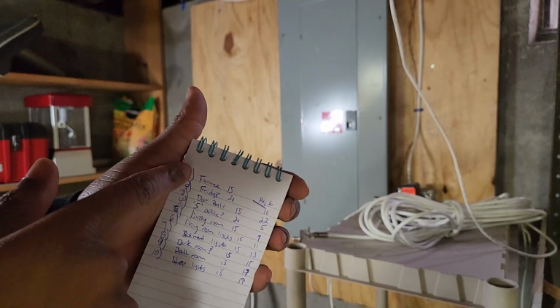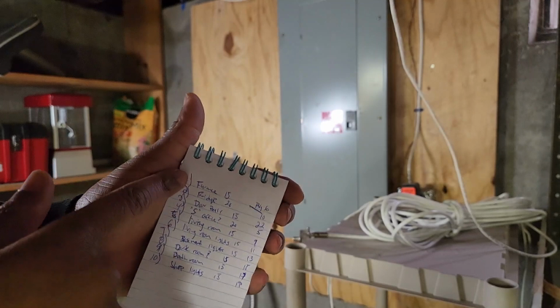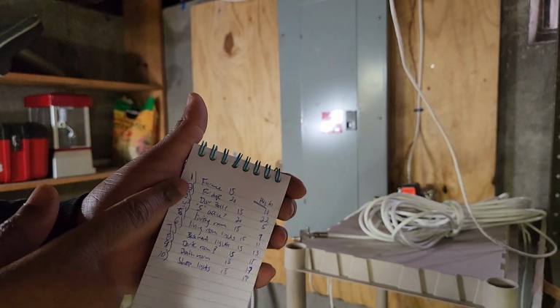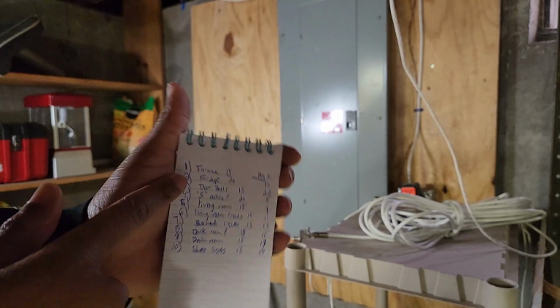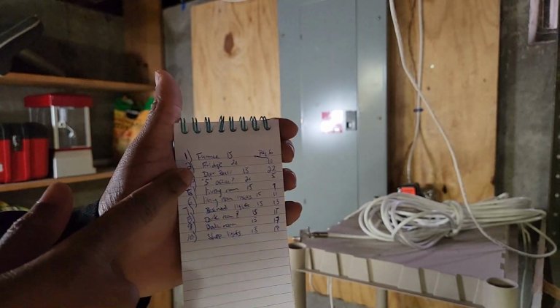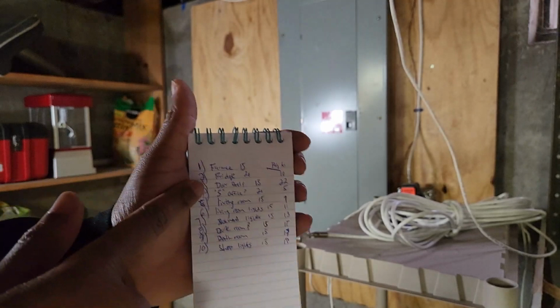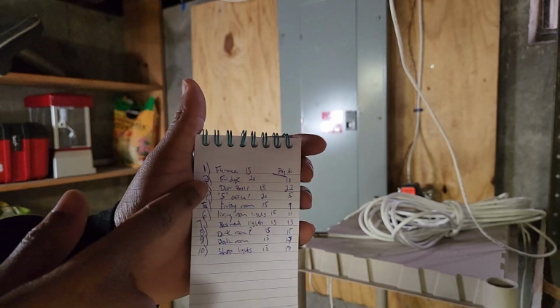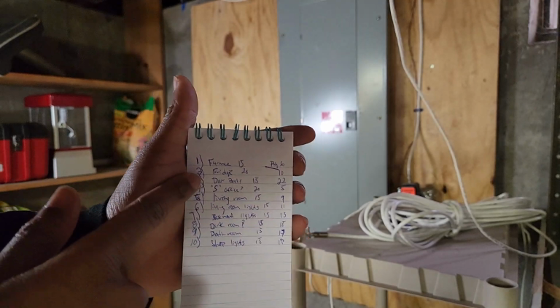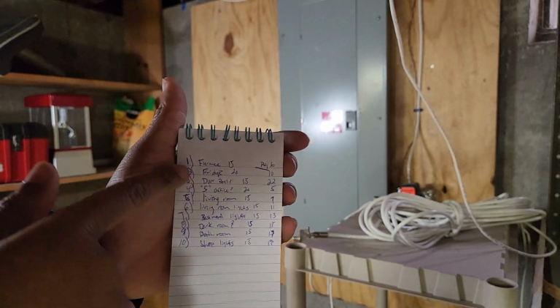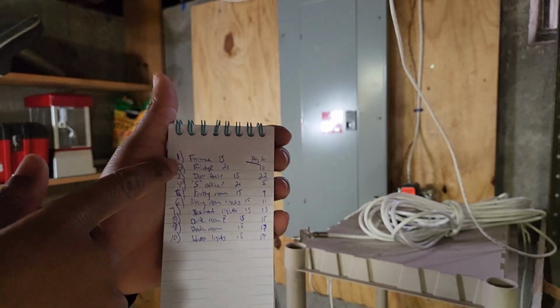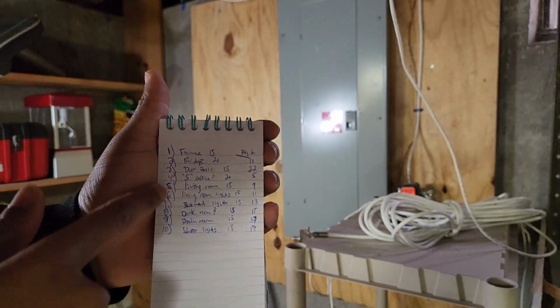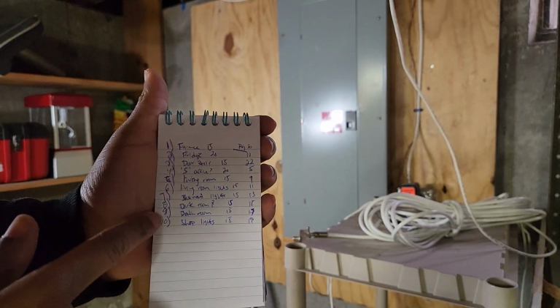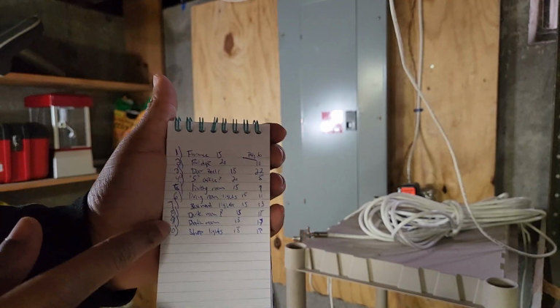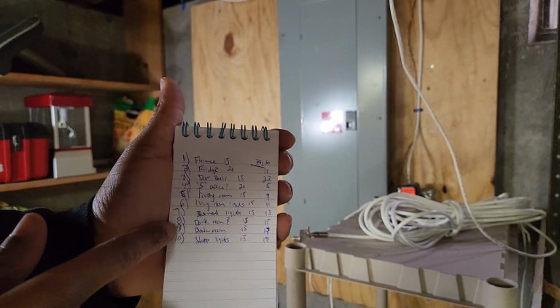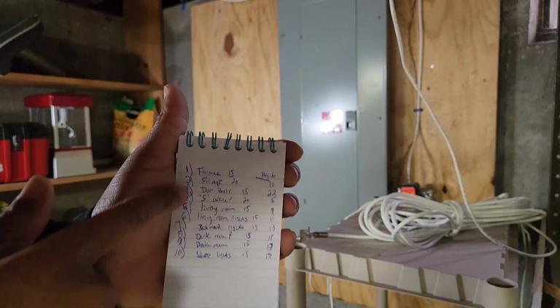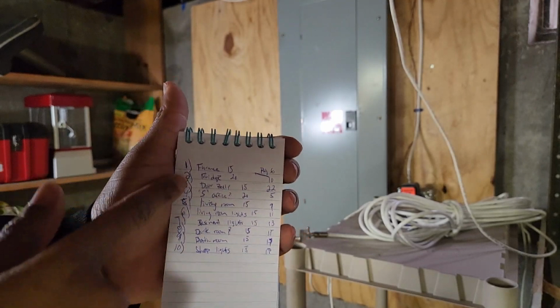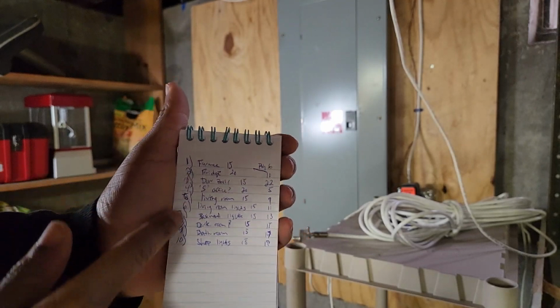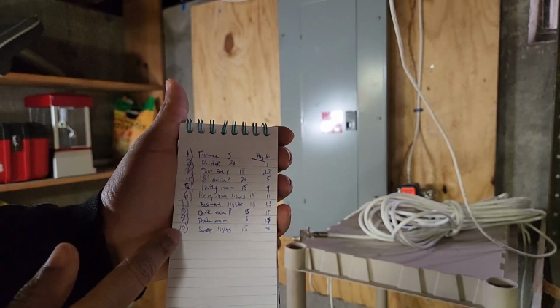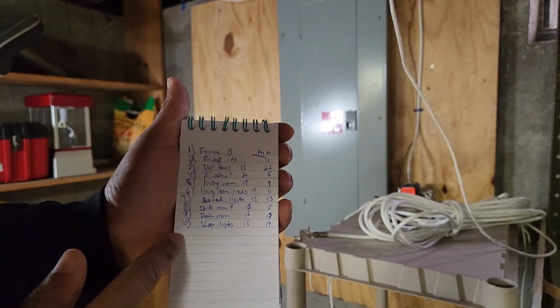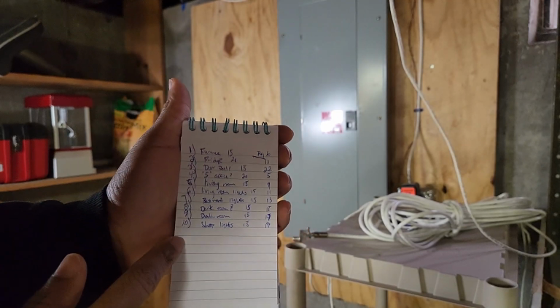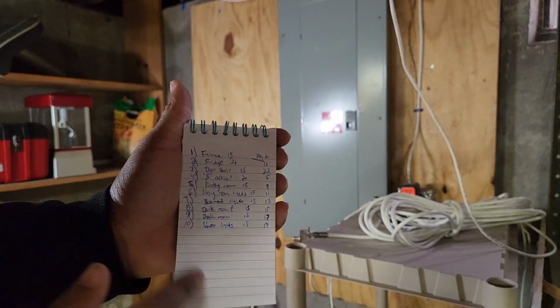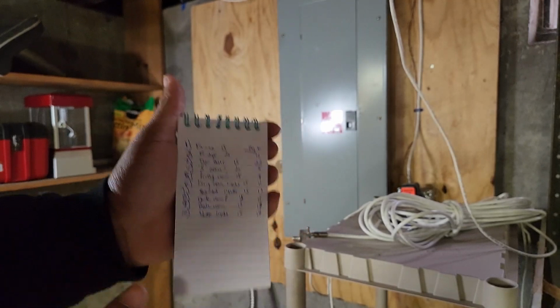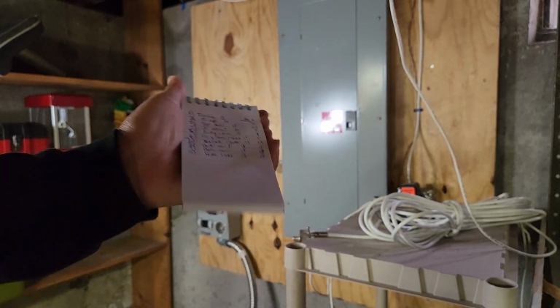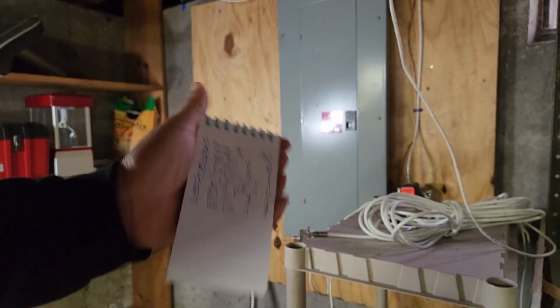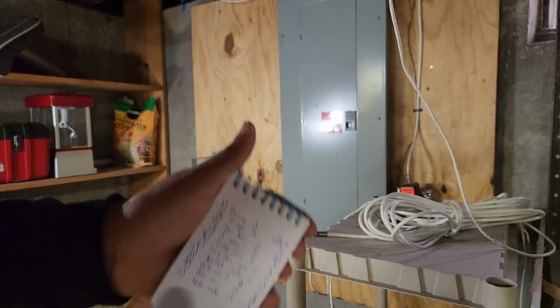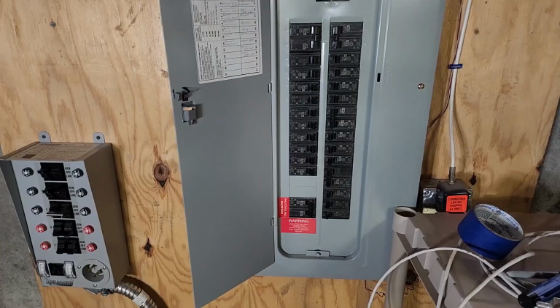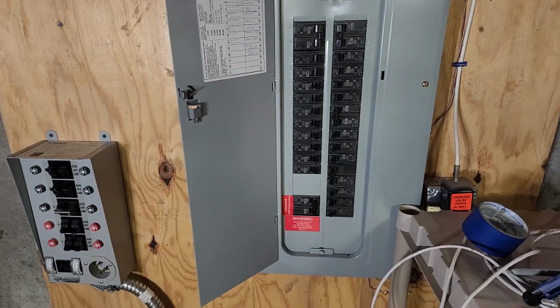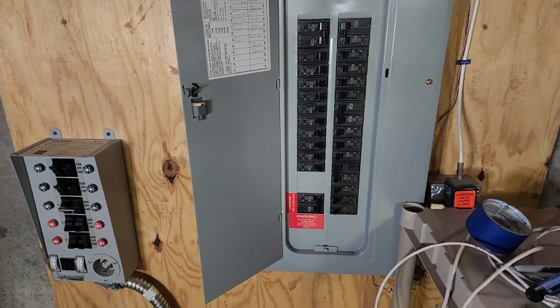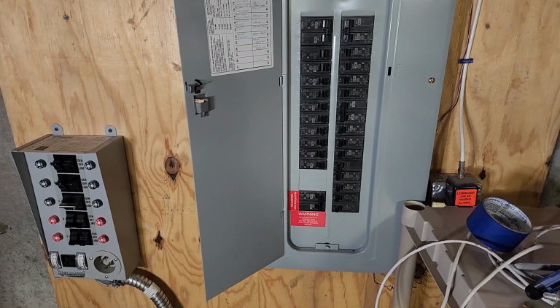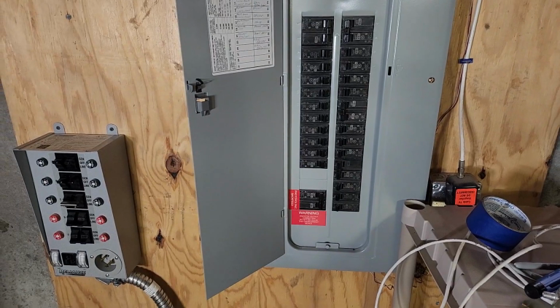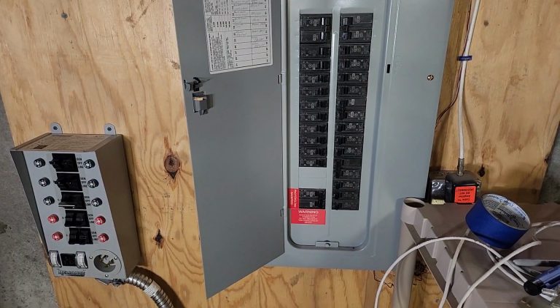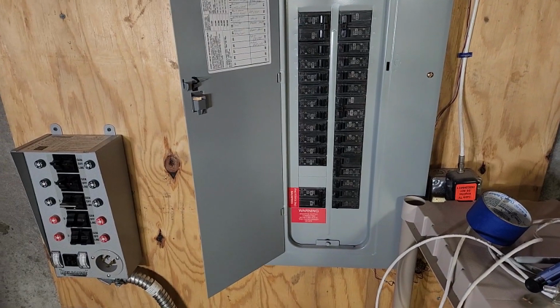I'm actually going to get some pieces of tape and write on each breaker A, B, C, D, E, F, et cetera.